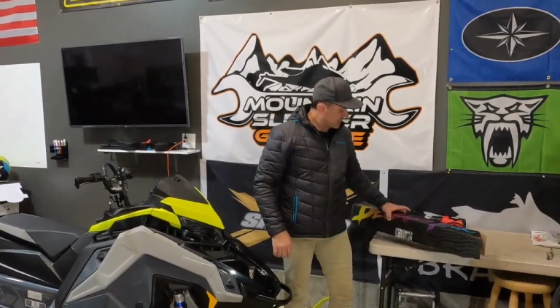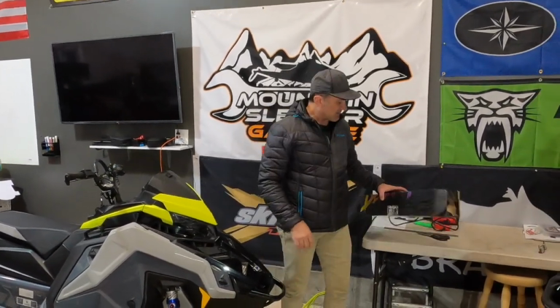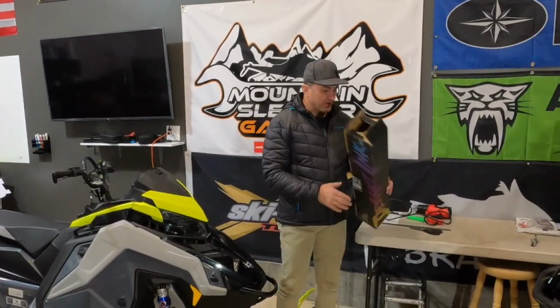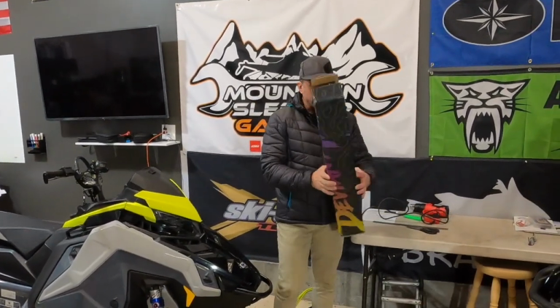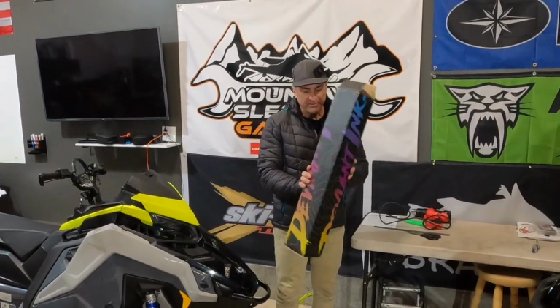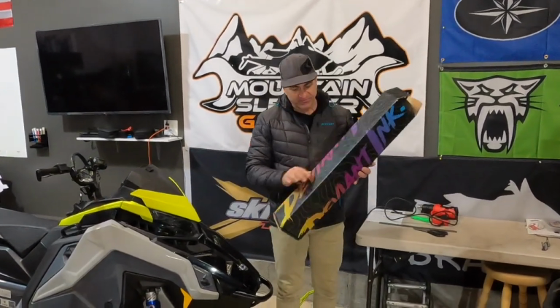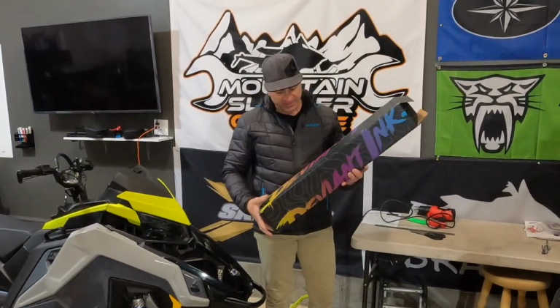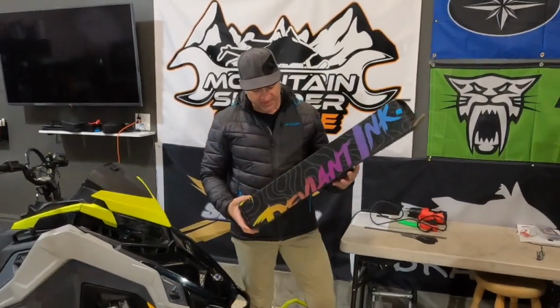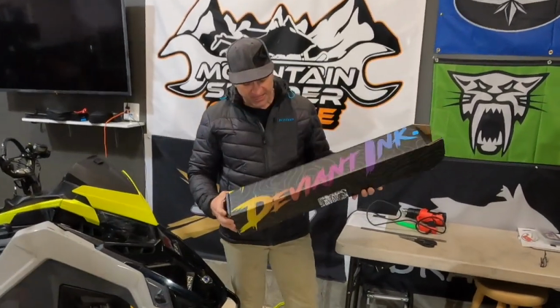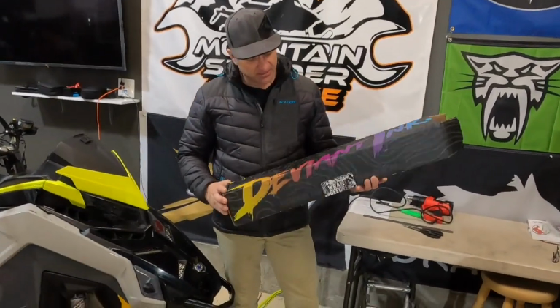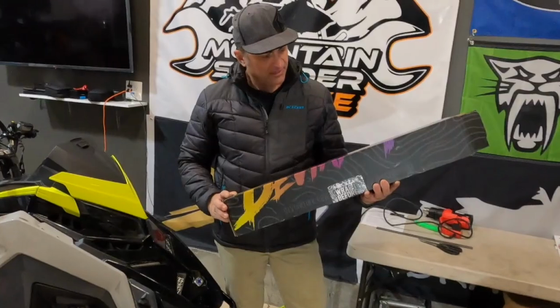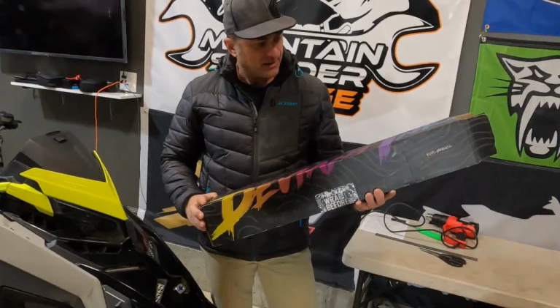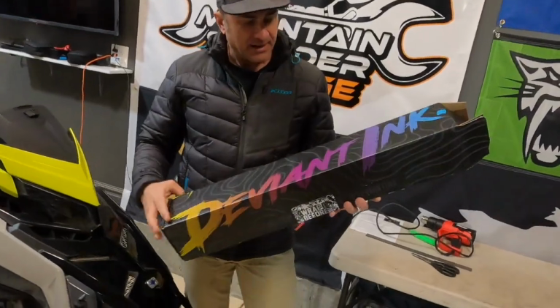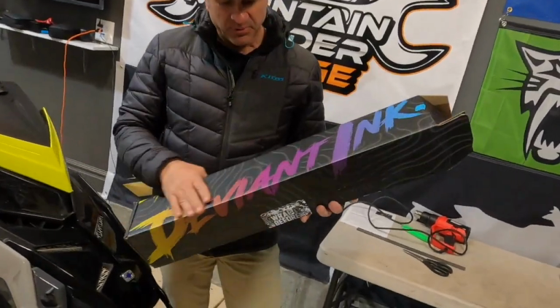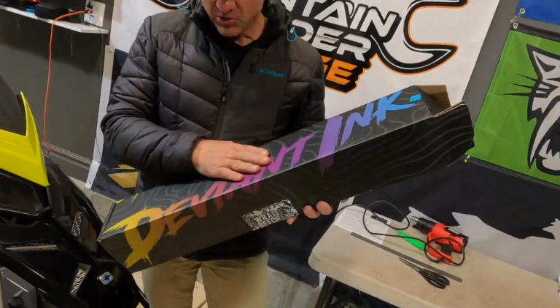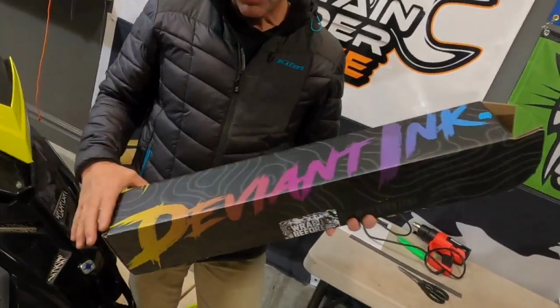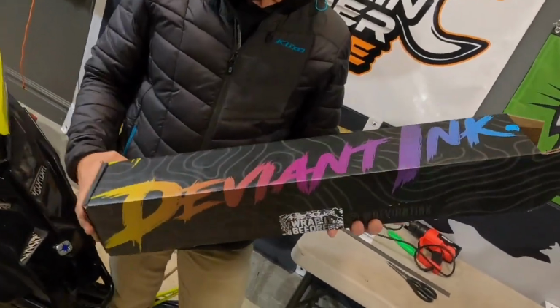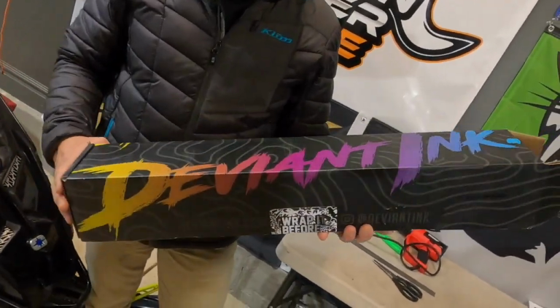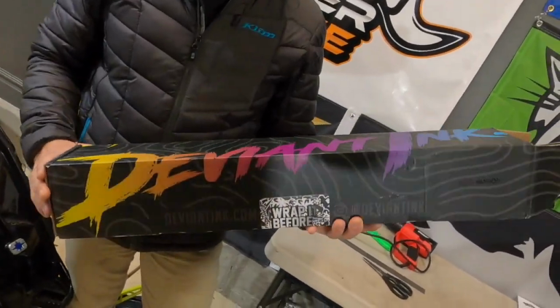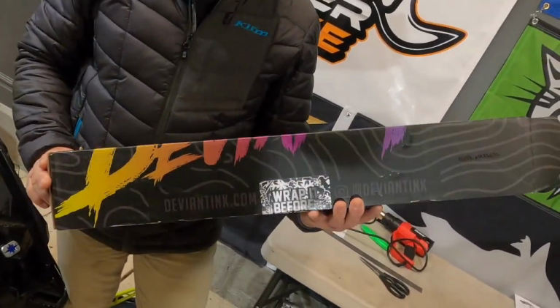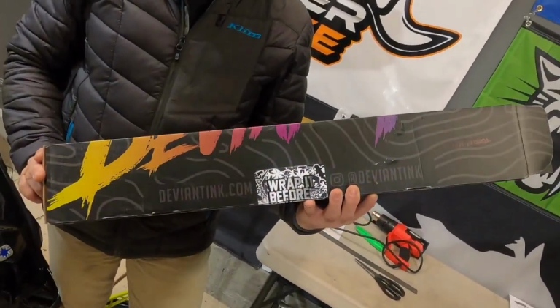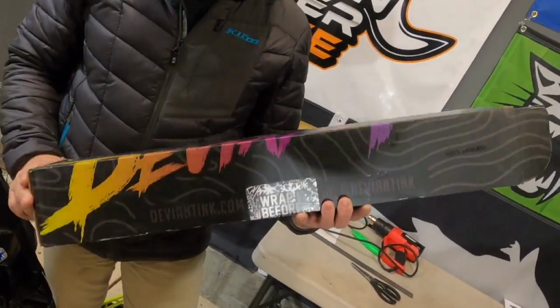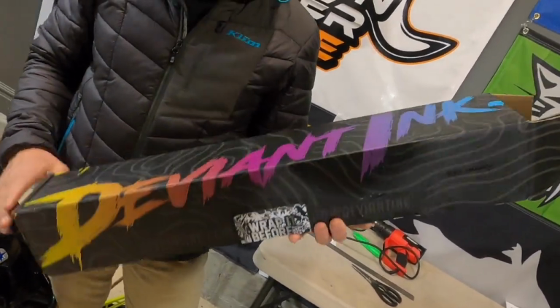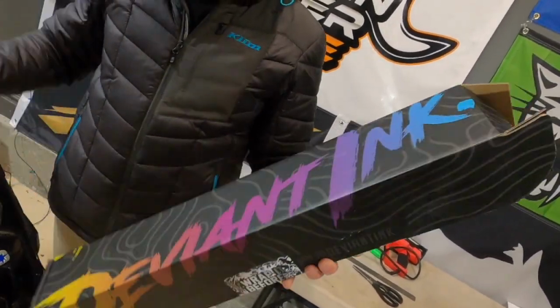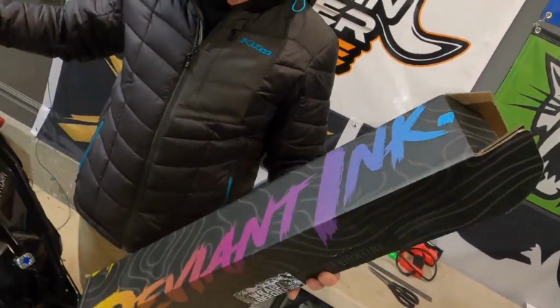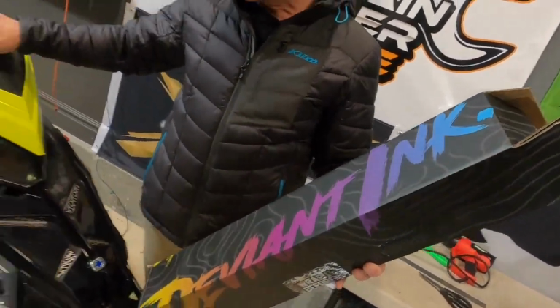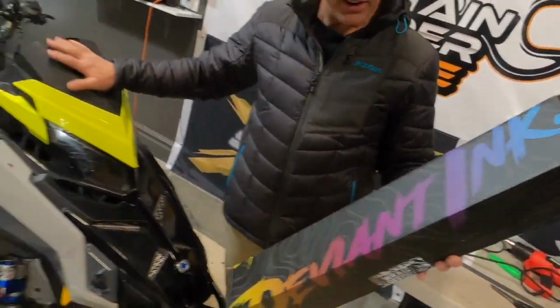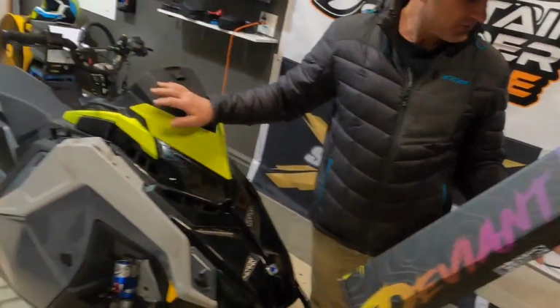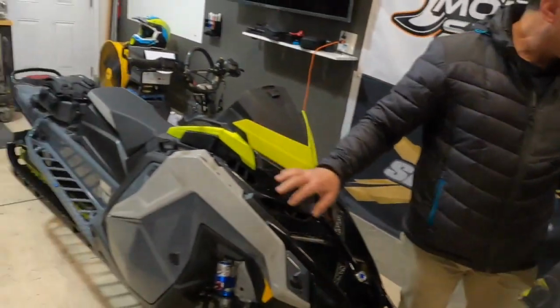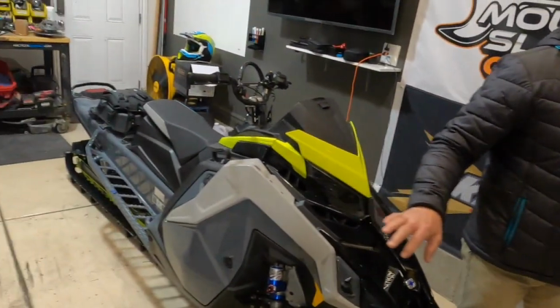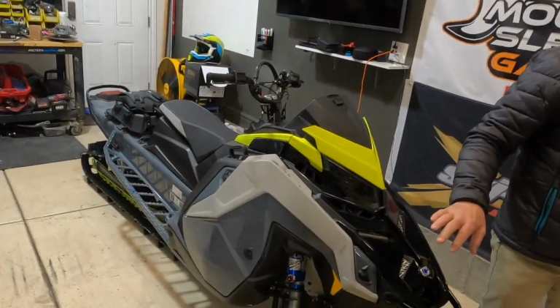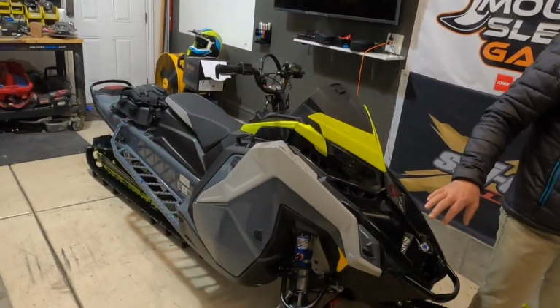I got my wrap the other day from Deviant Ink. Pretty cool. Spent some time designing this thing. We're going to put it on this machine right here.